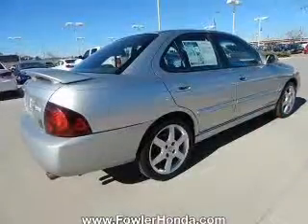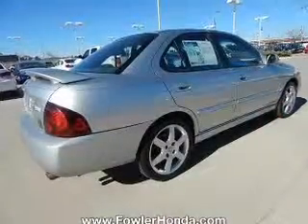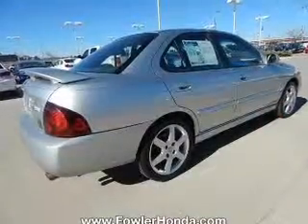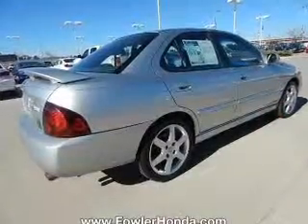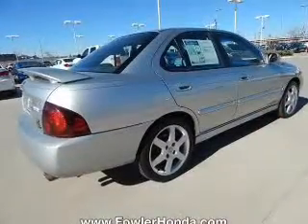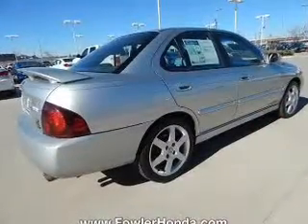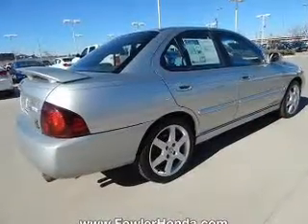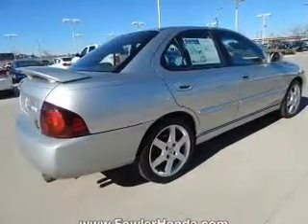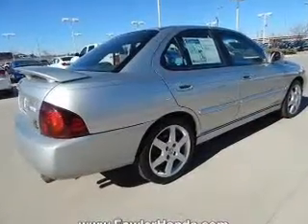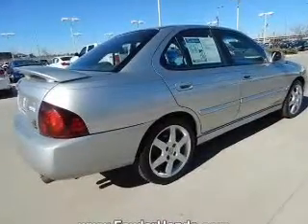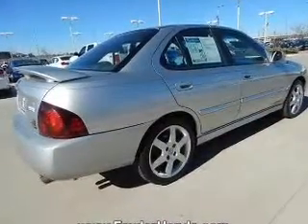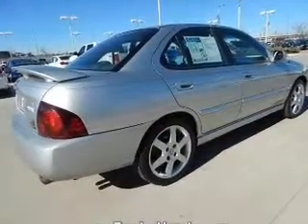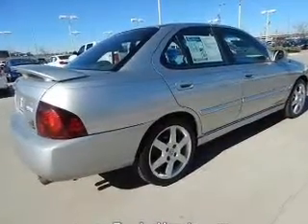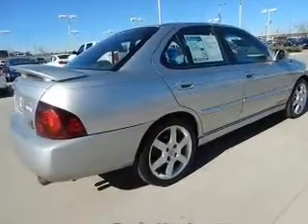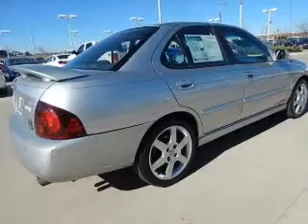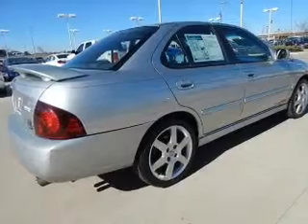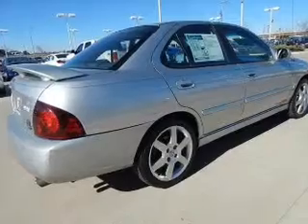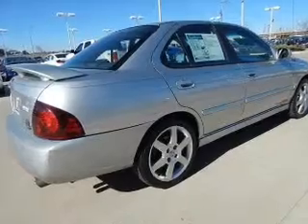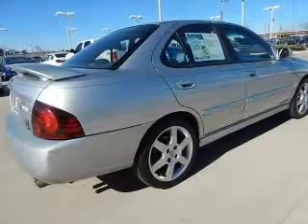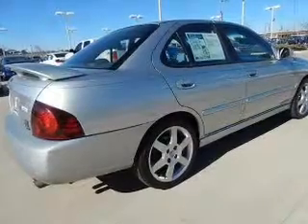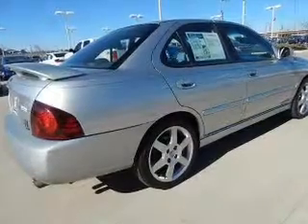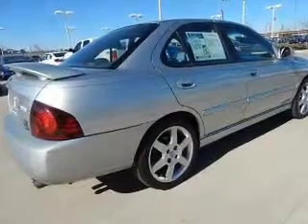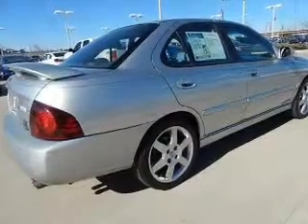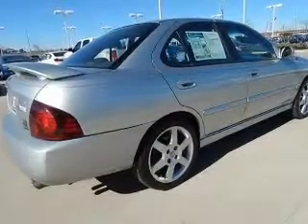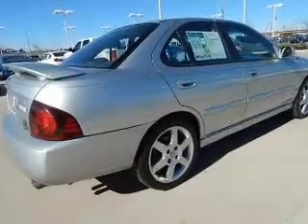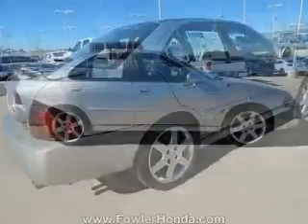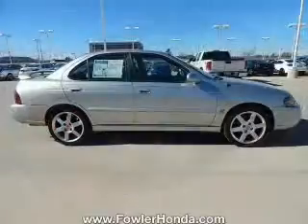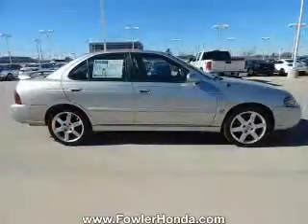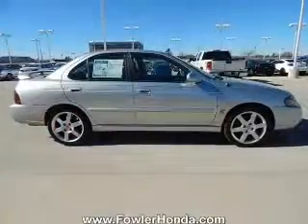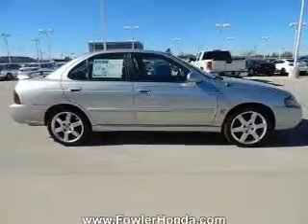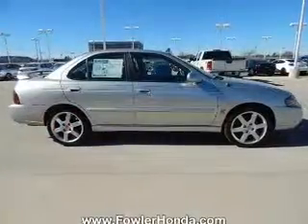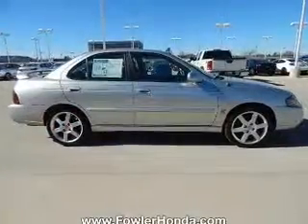Additional features include cruise control, keyless entry, a trip computer, privacy glass, and air conditioning.